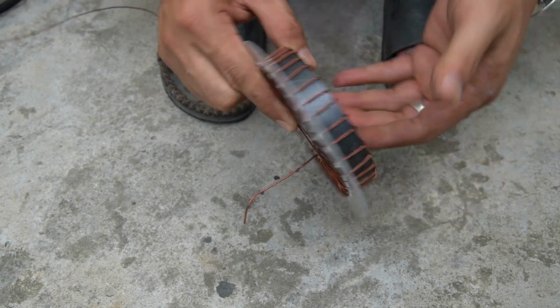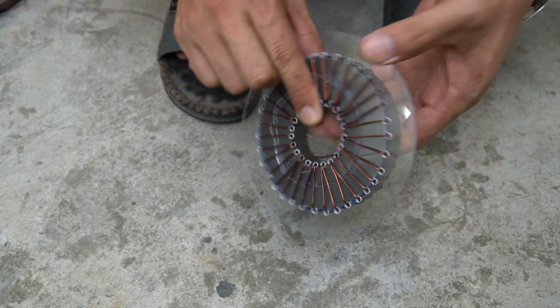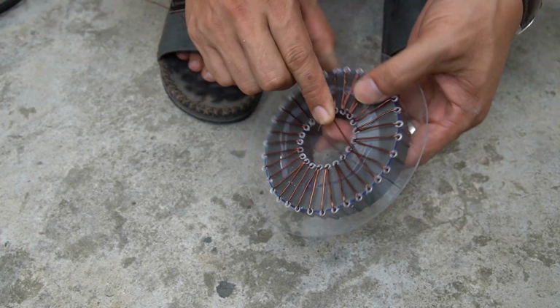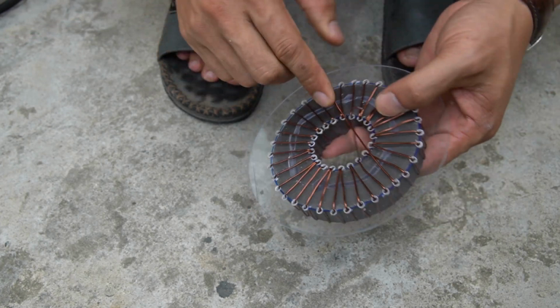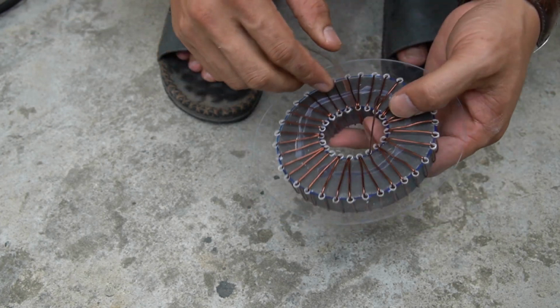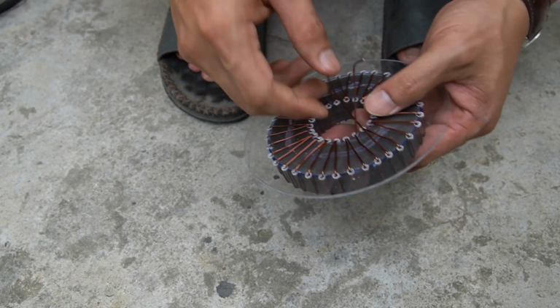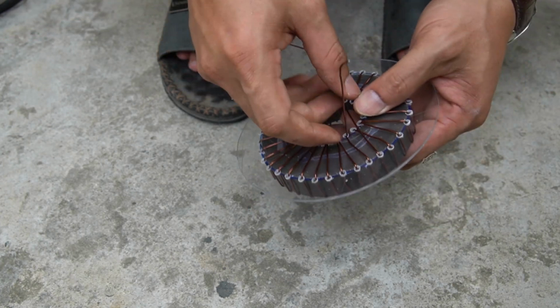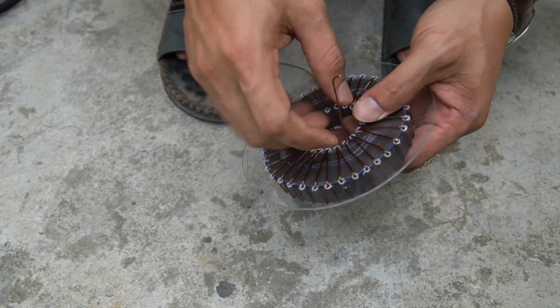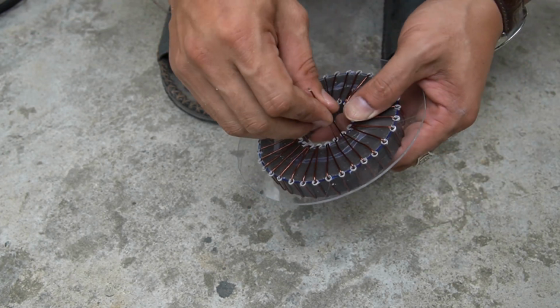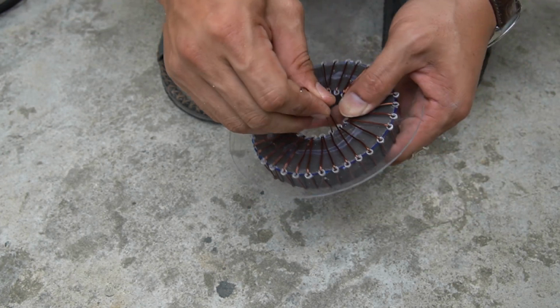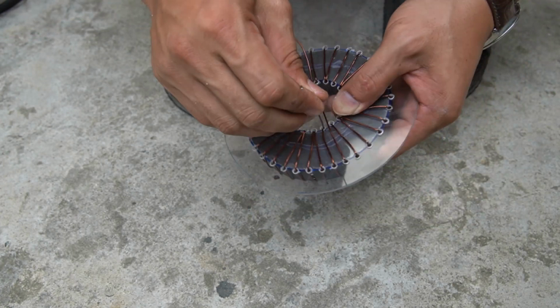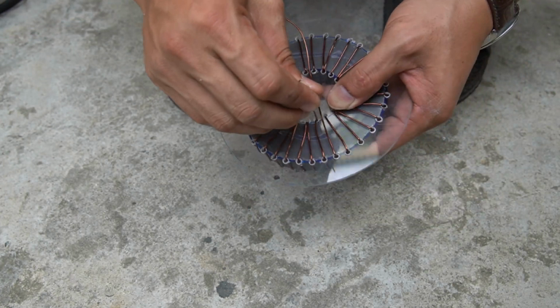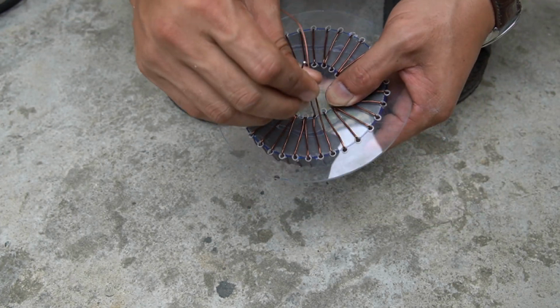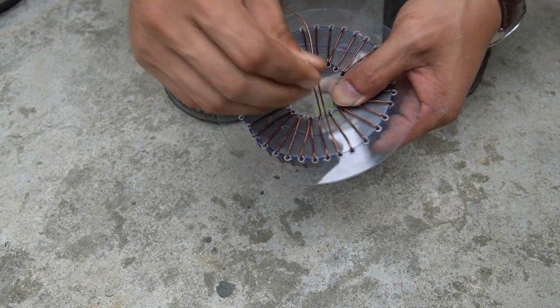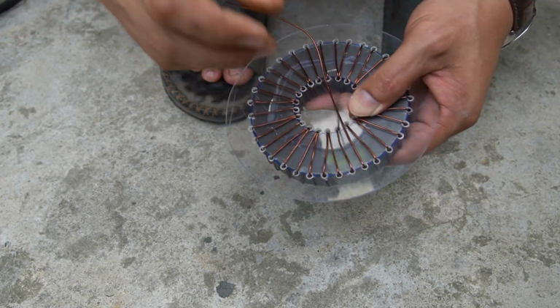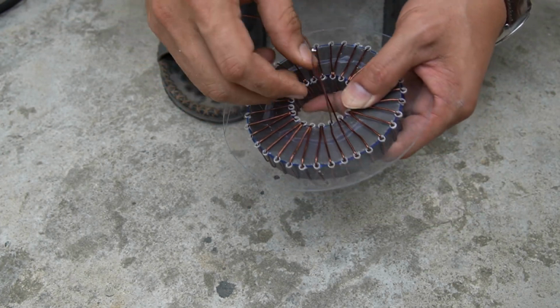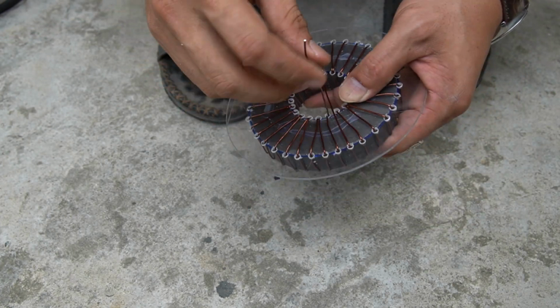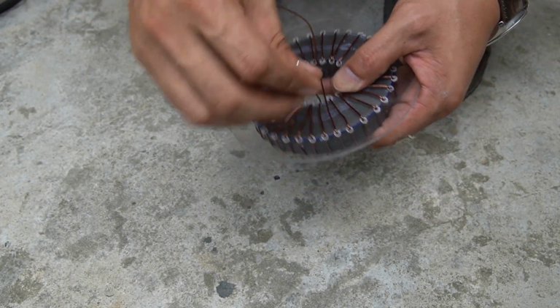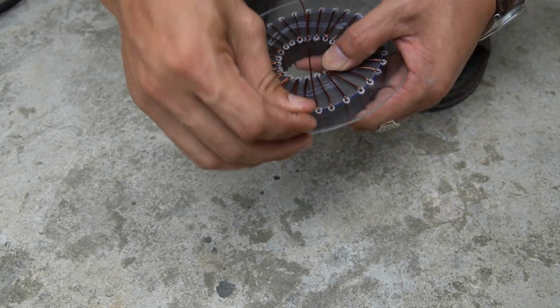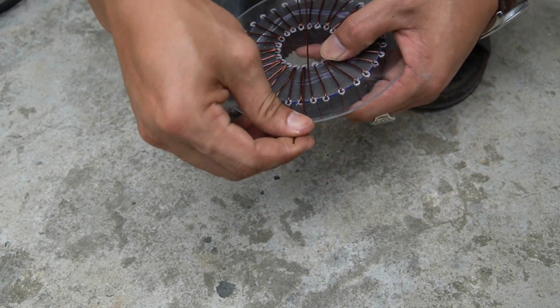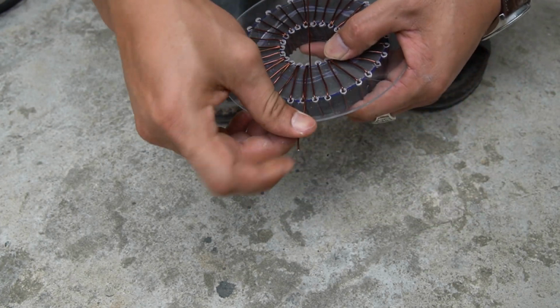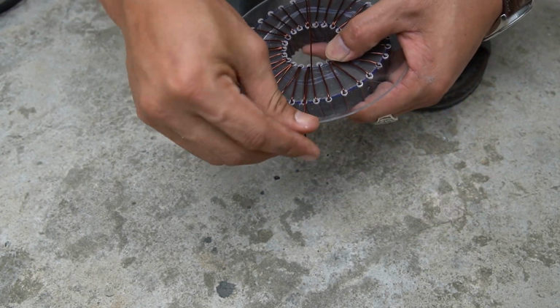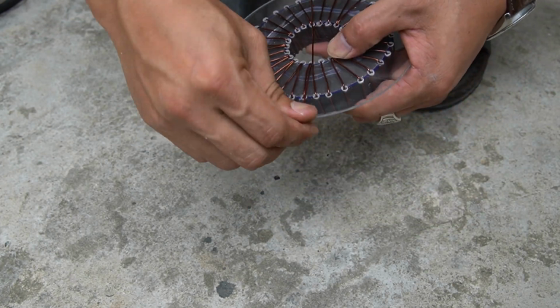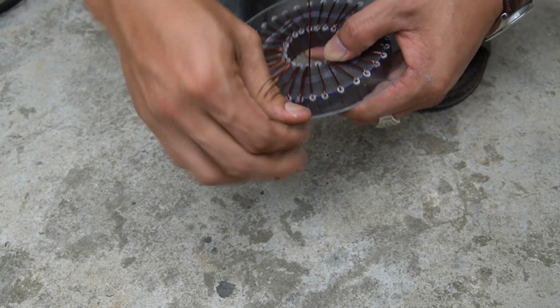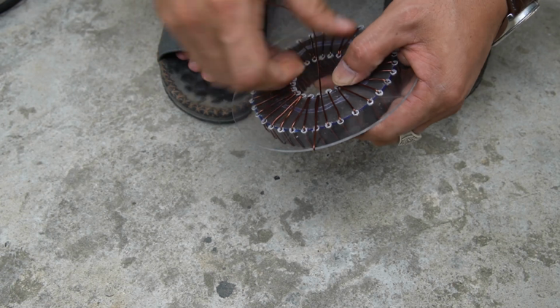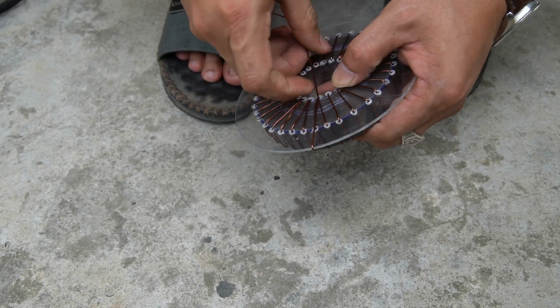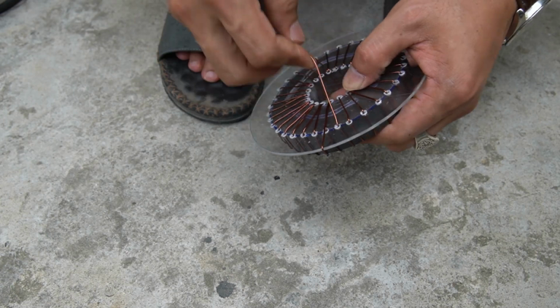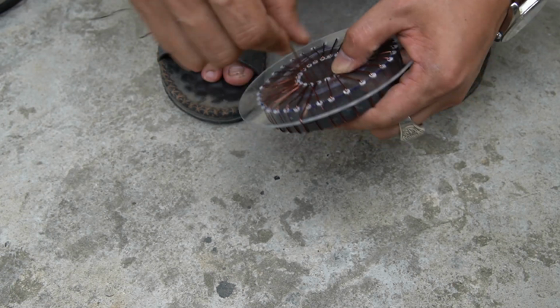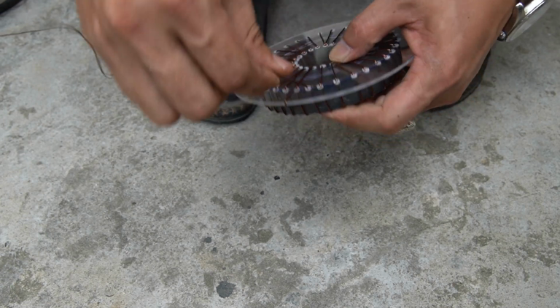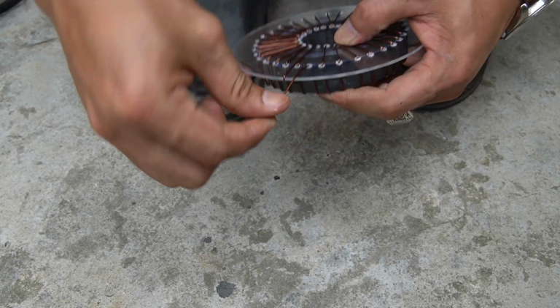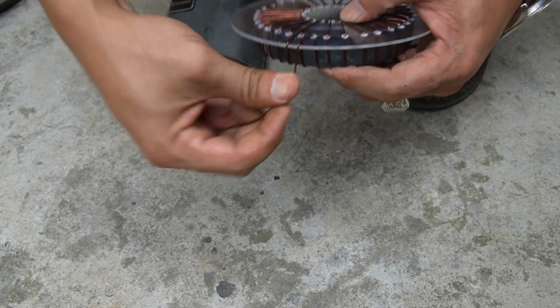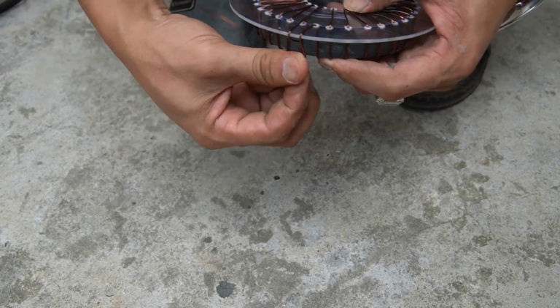Note: wrap the copper wire carefully for best performance.